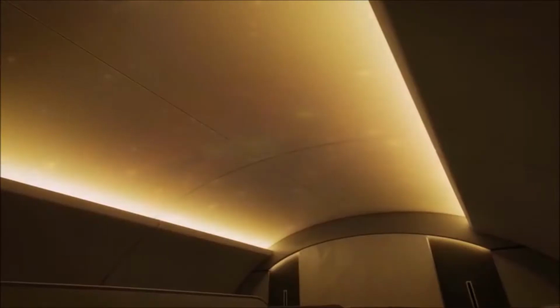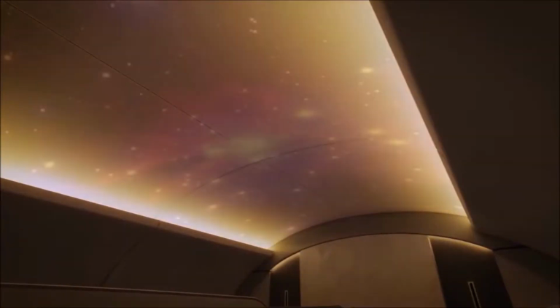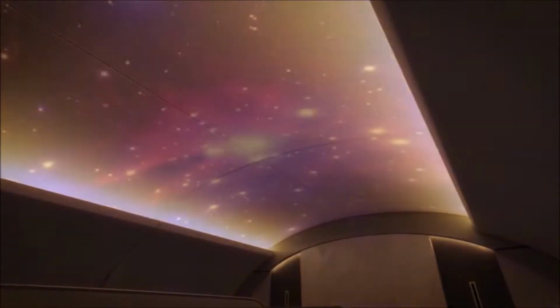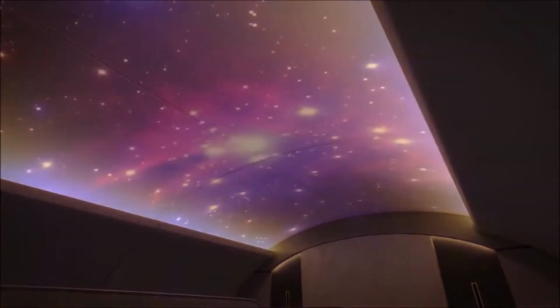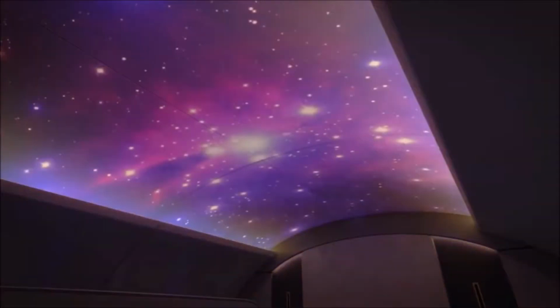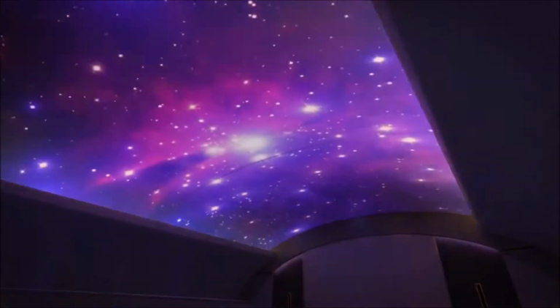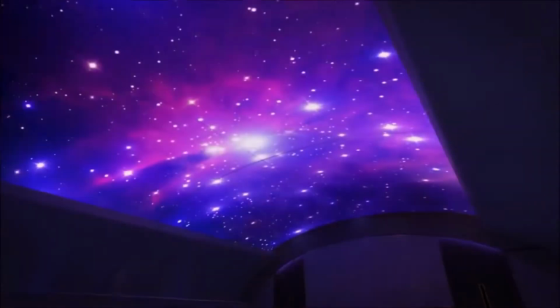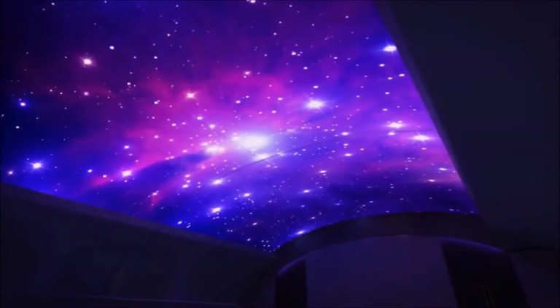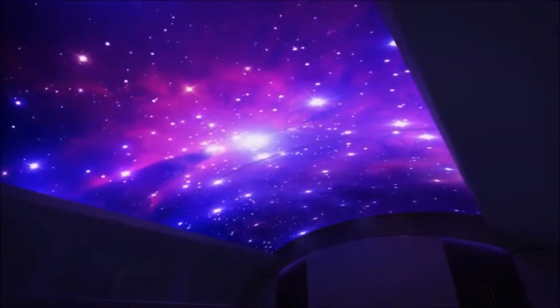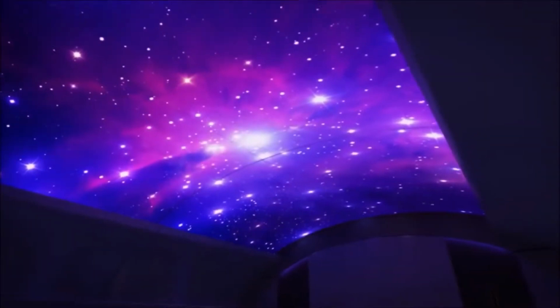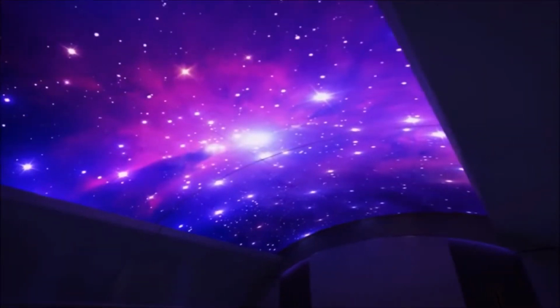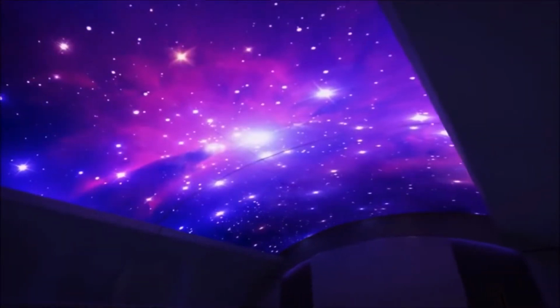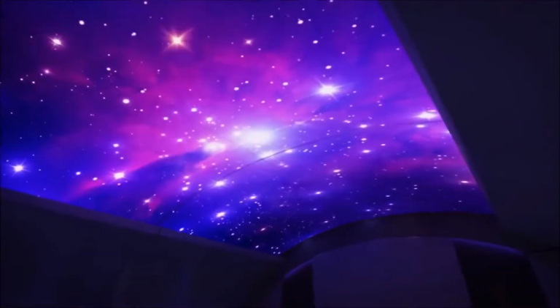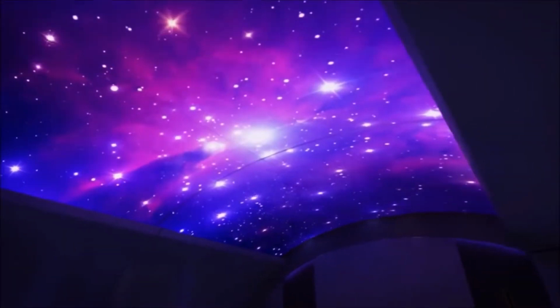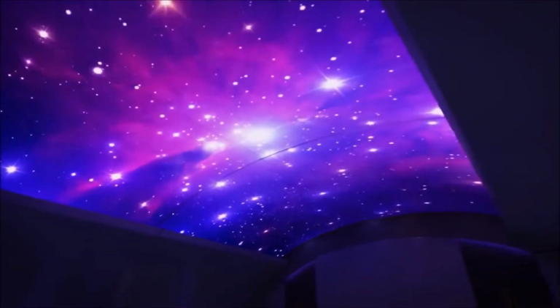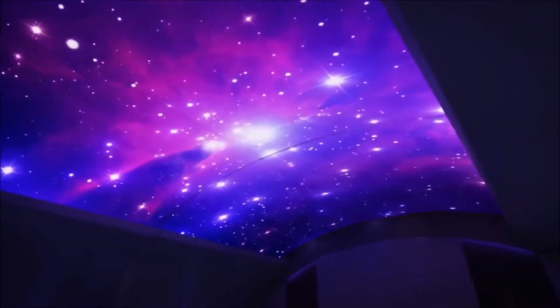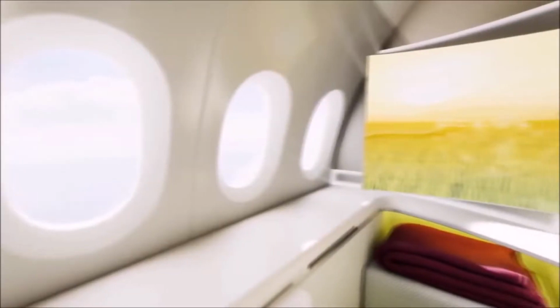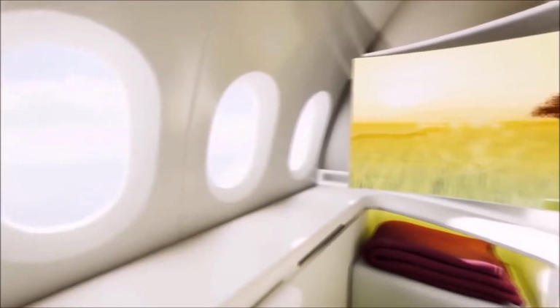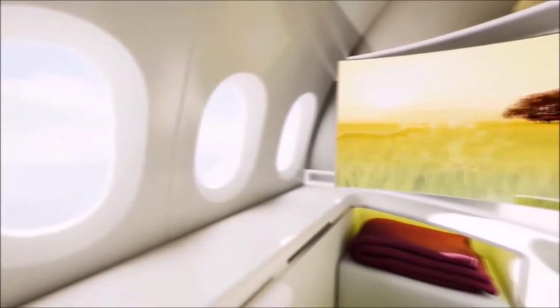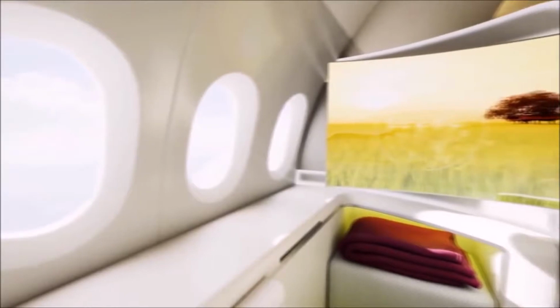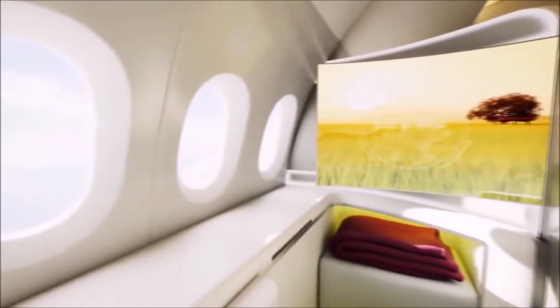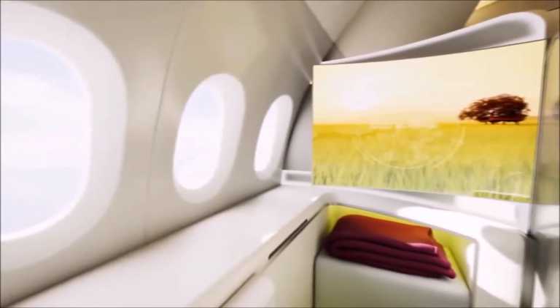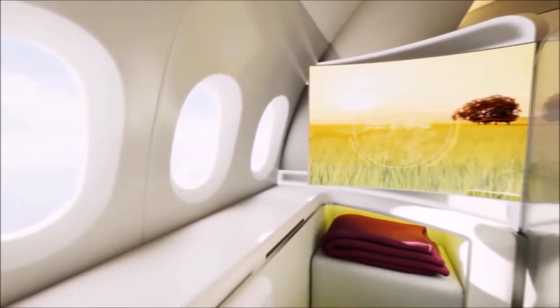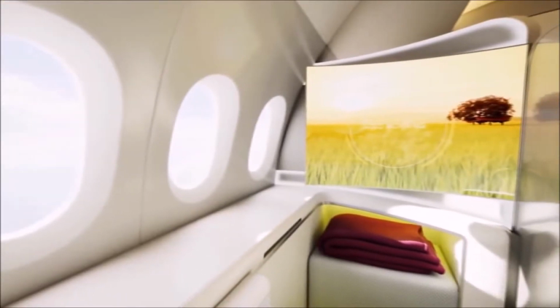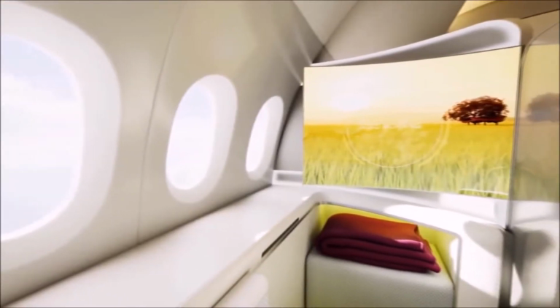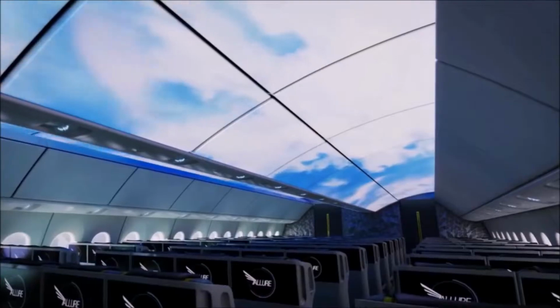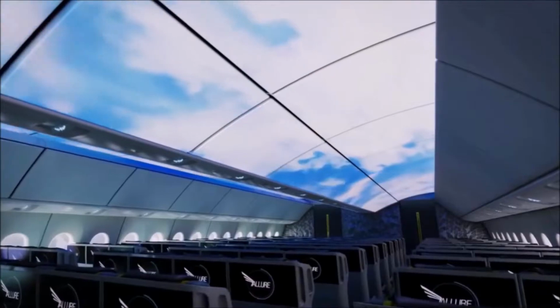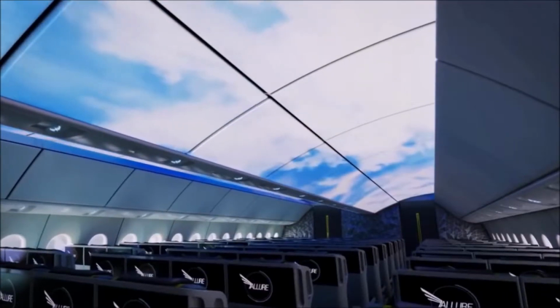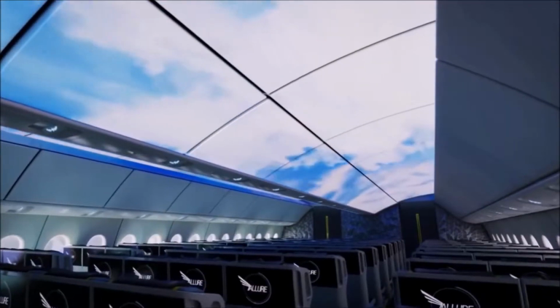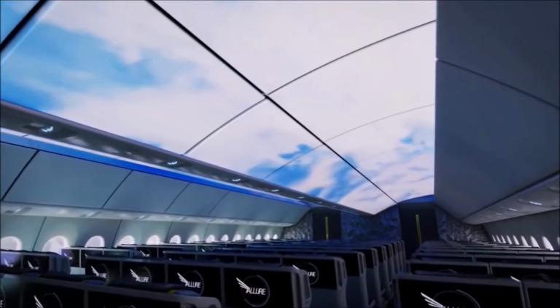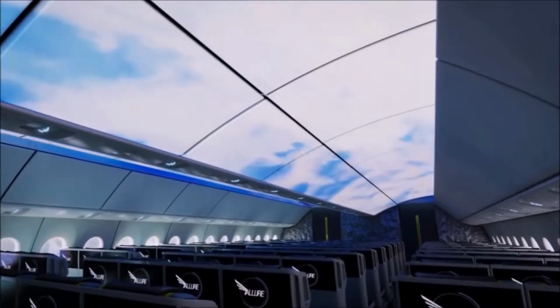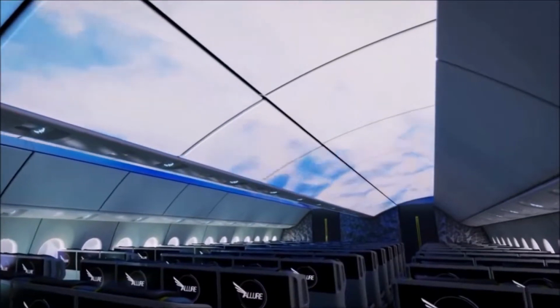86. Sky in an Aircraft. Enhances the passenger cabin experience with accents, lighting, and projections.